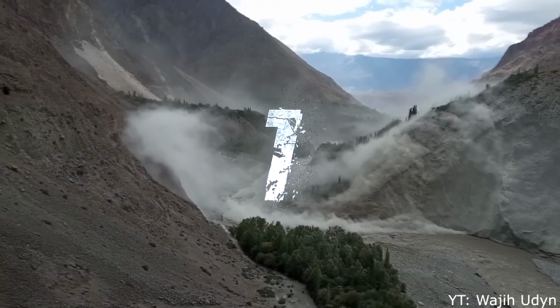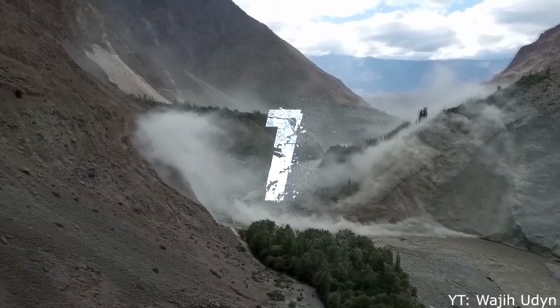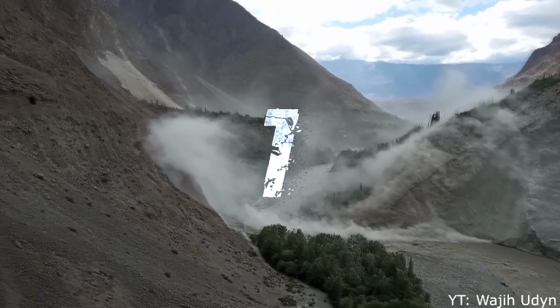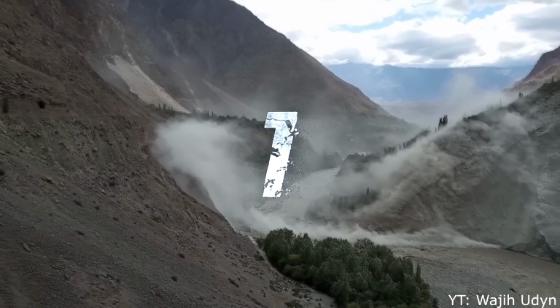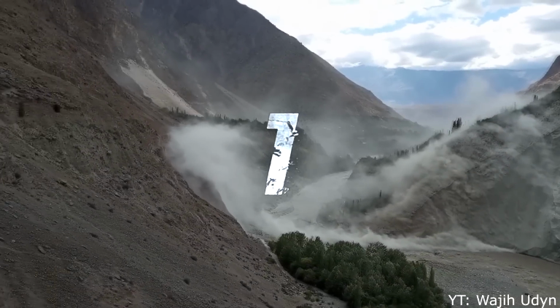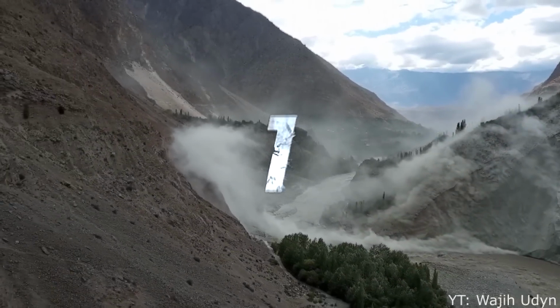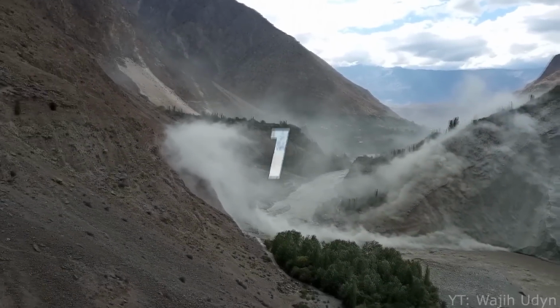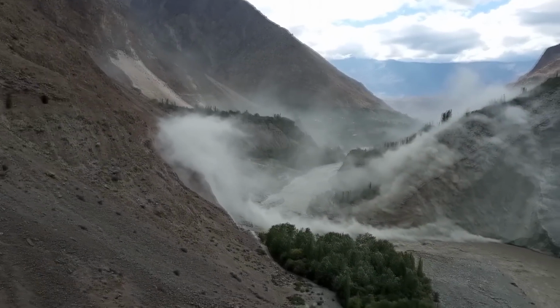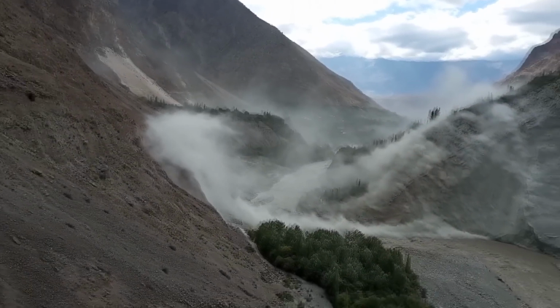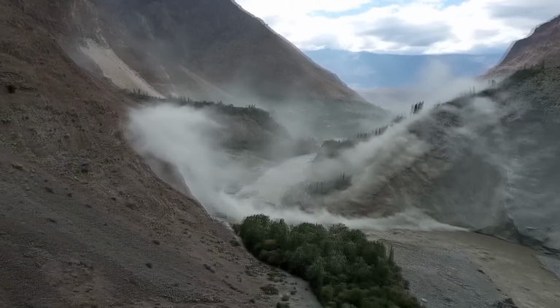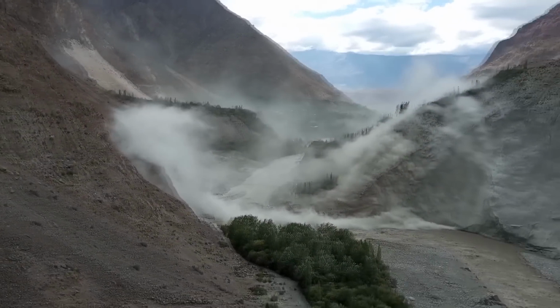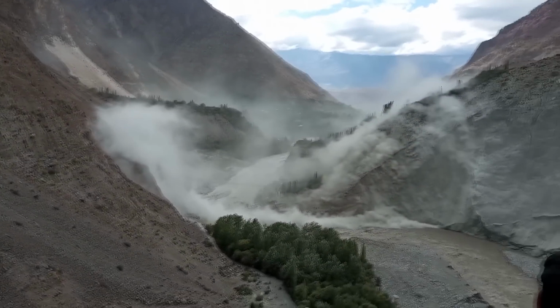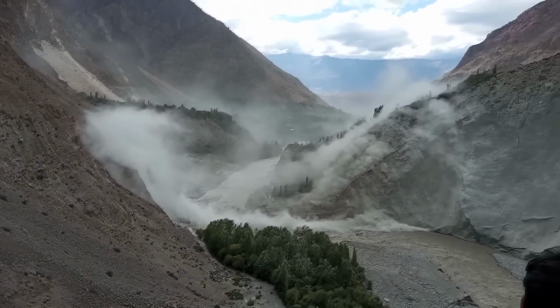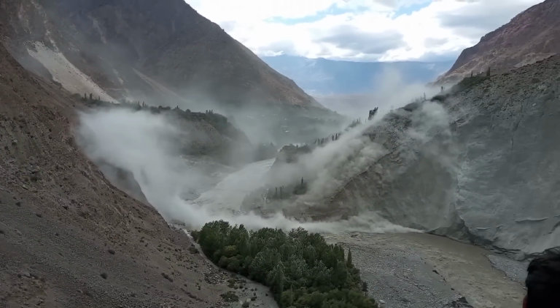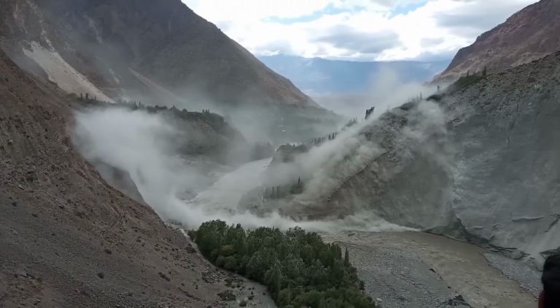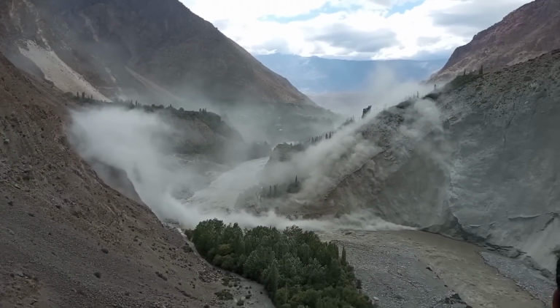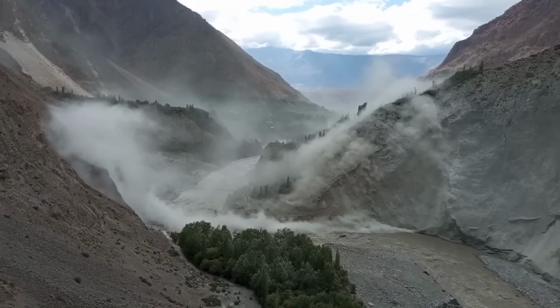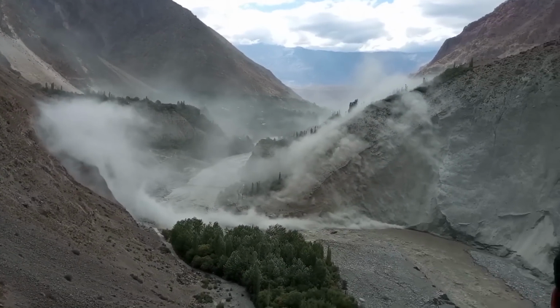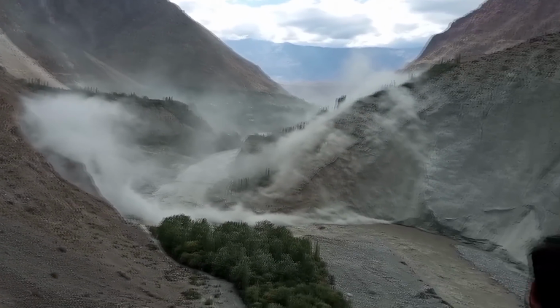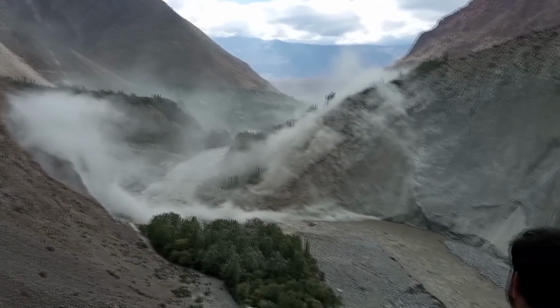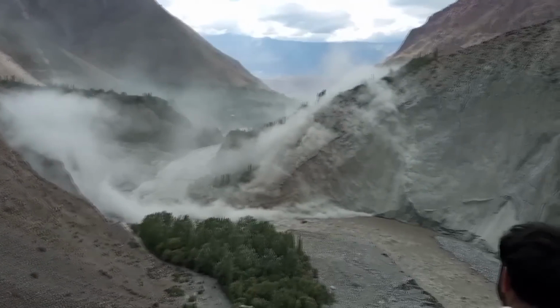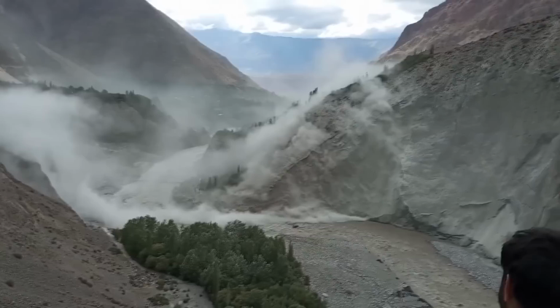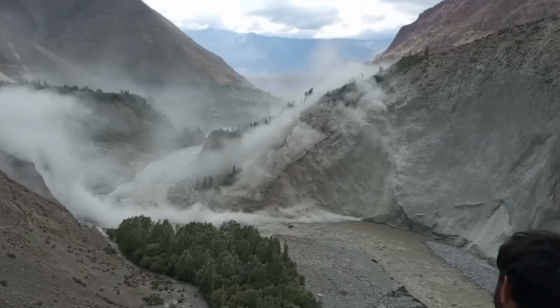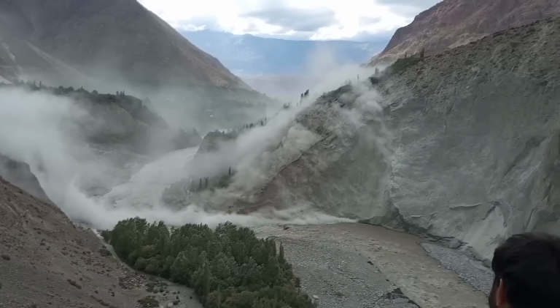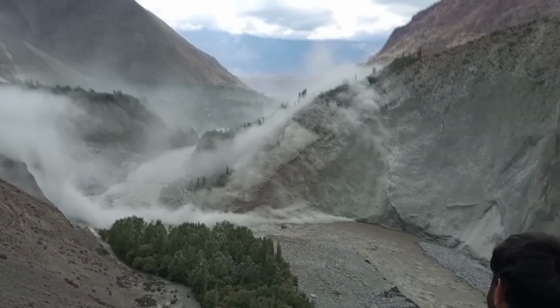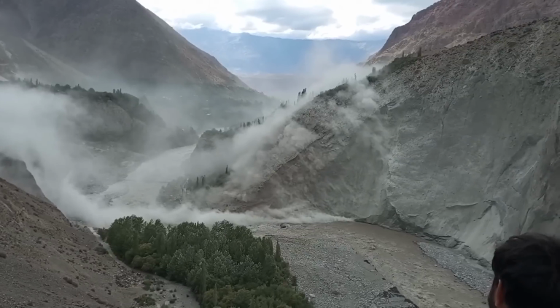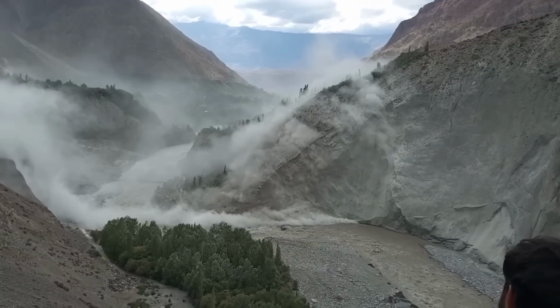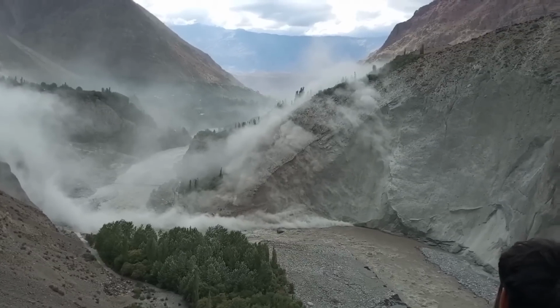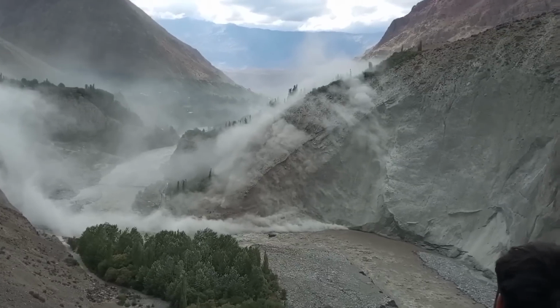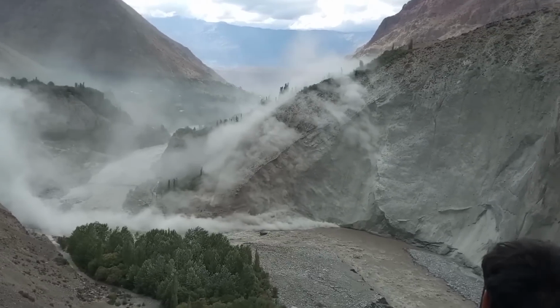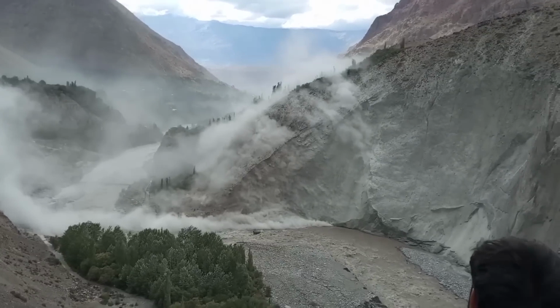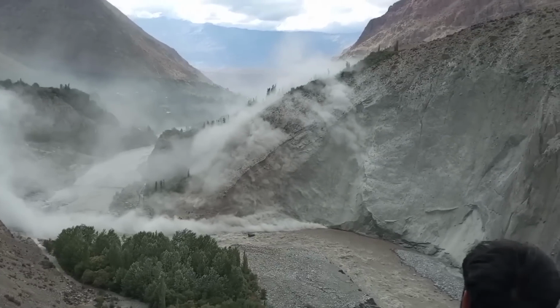Number 1: A bystander captures footage of a massive landslide and flash flood which took place in Pakistan.